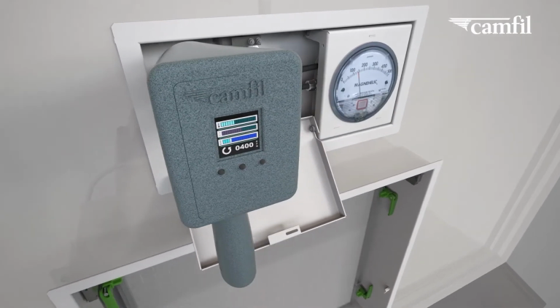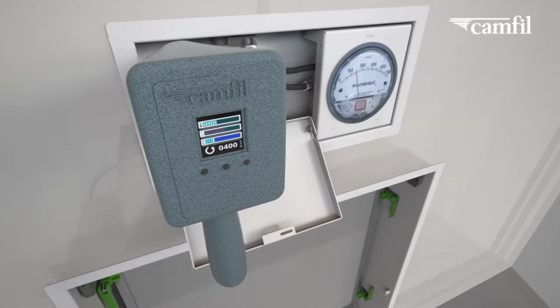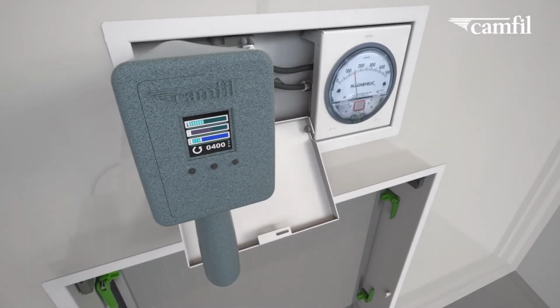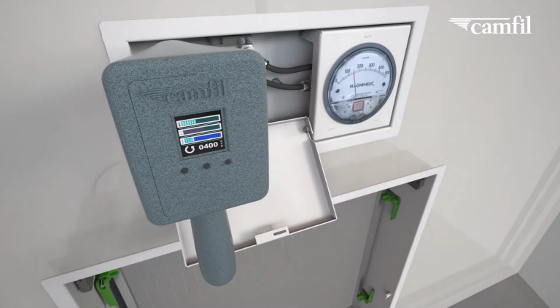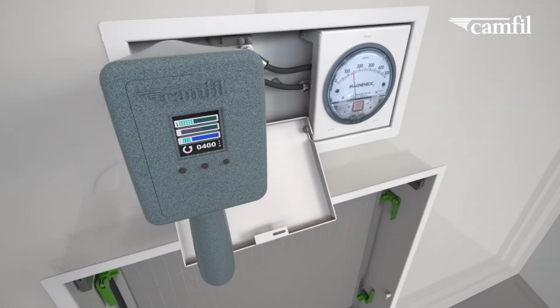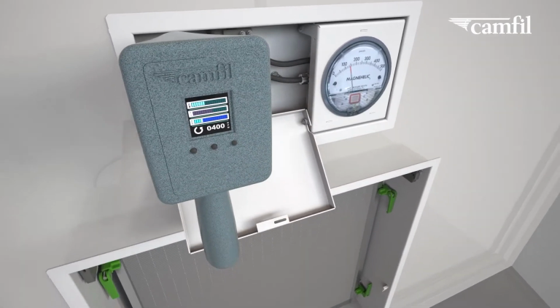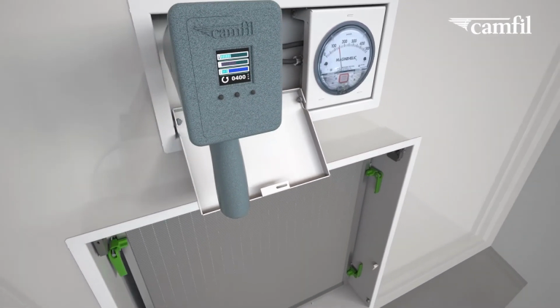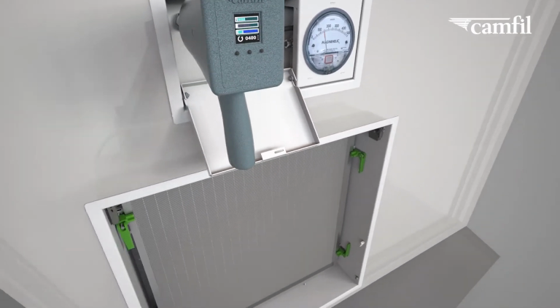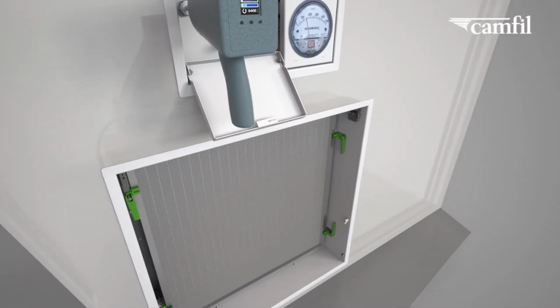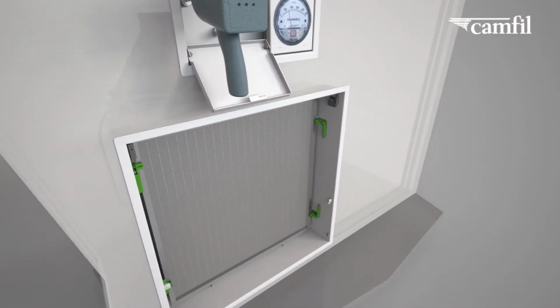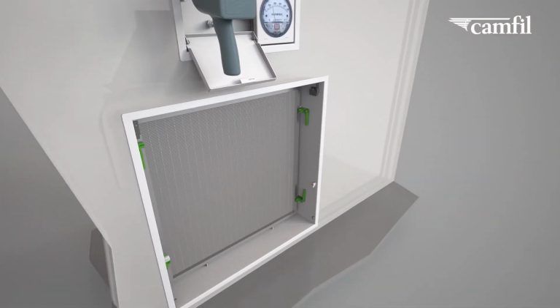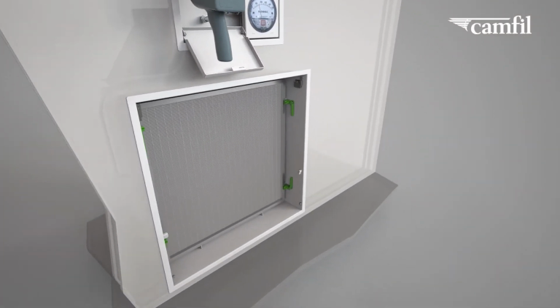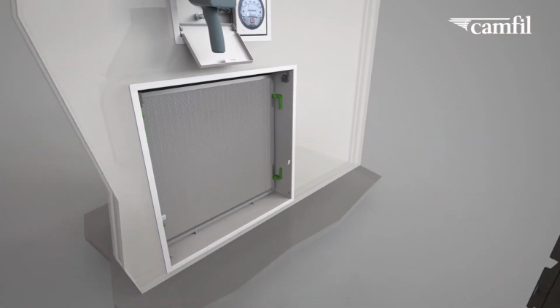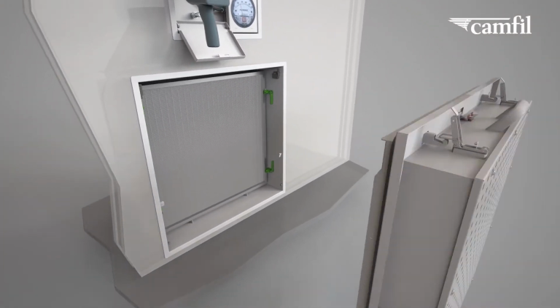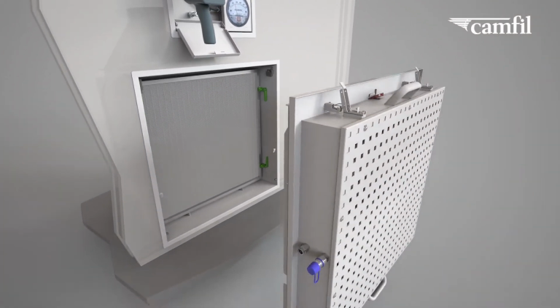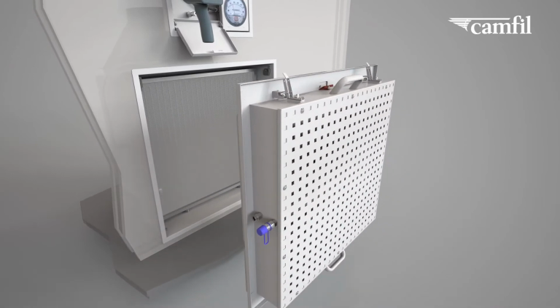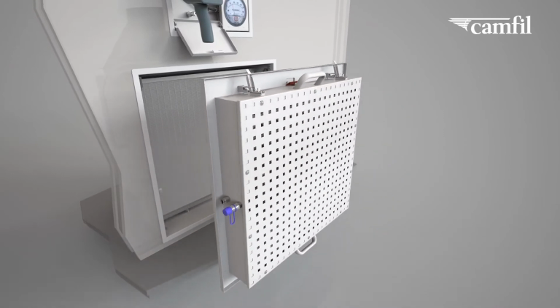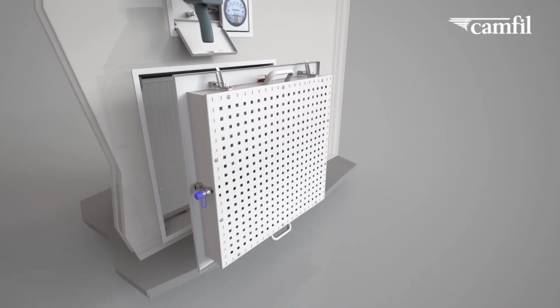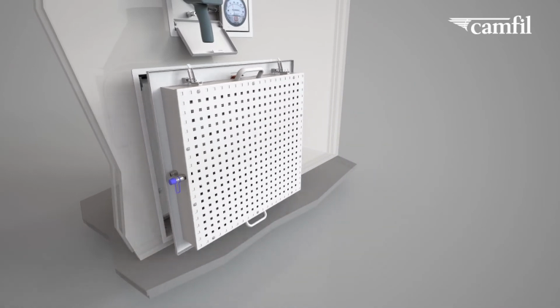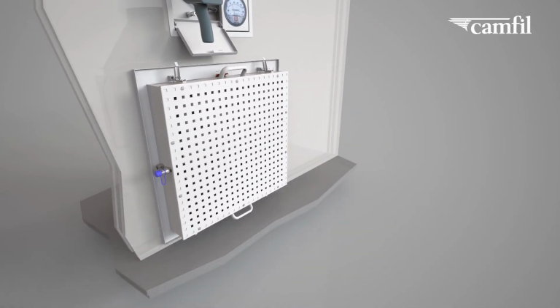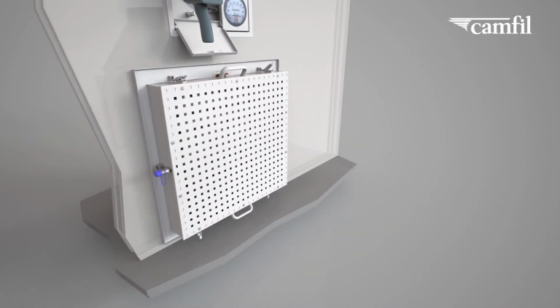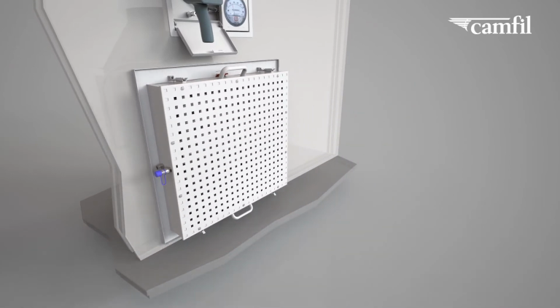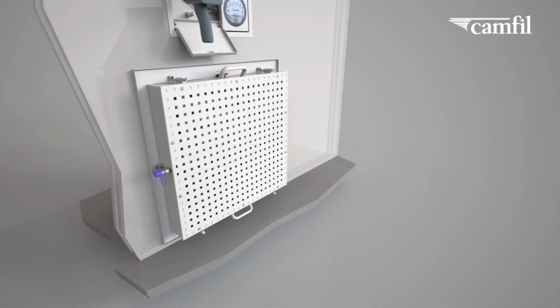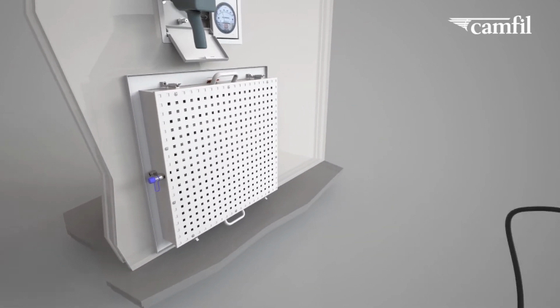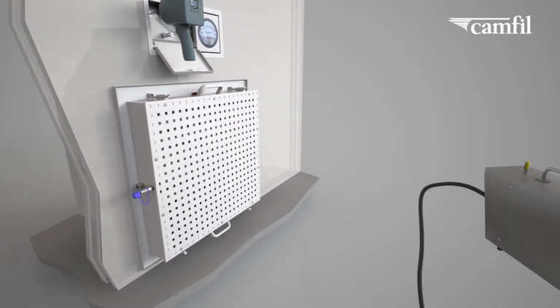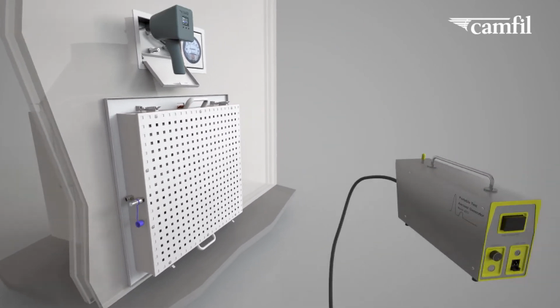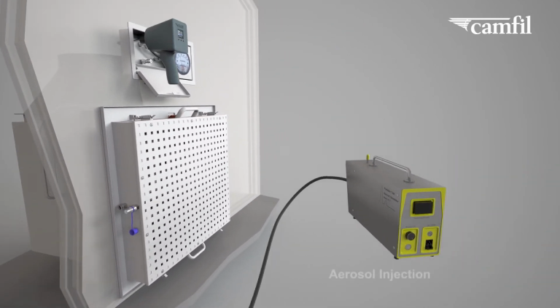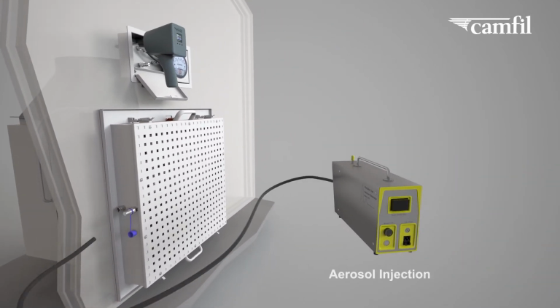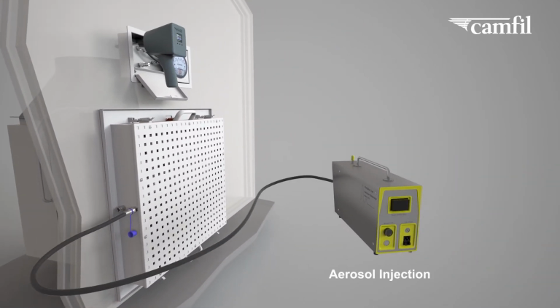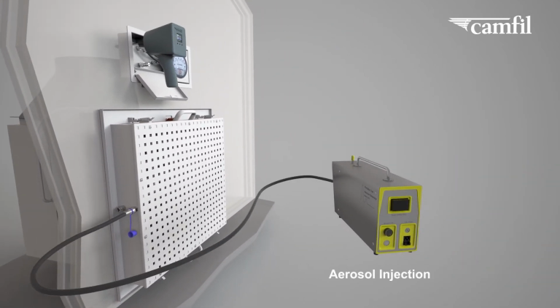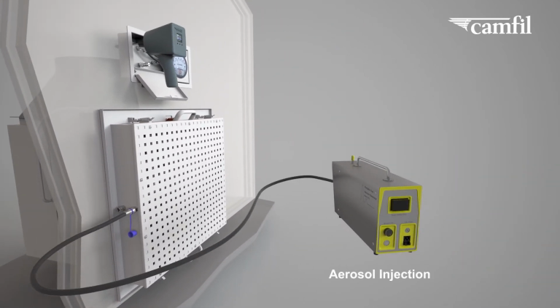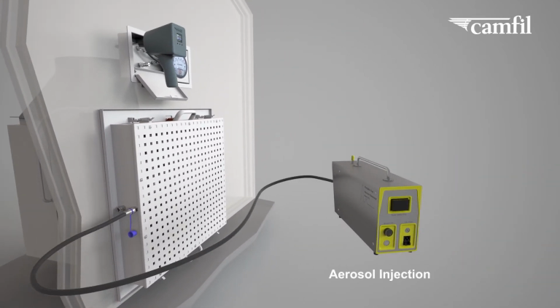An optional testing shroud can support with an ISO 14644-3 compliant aerosol challenge.